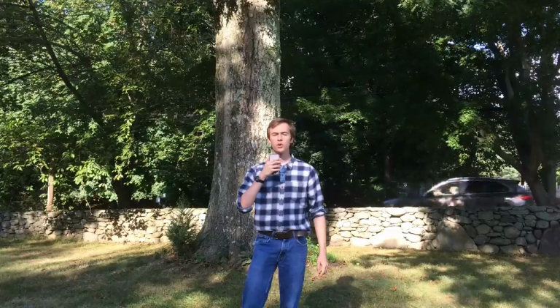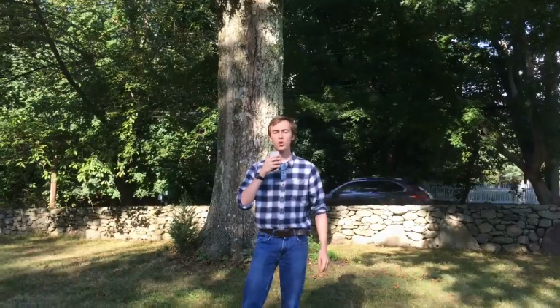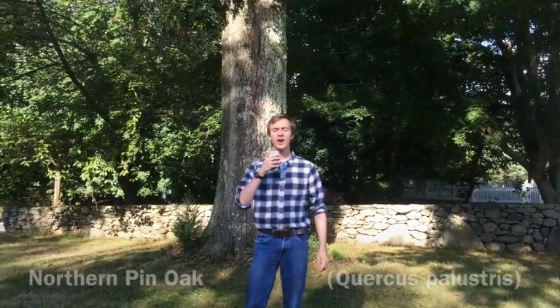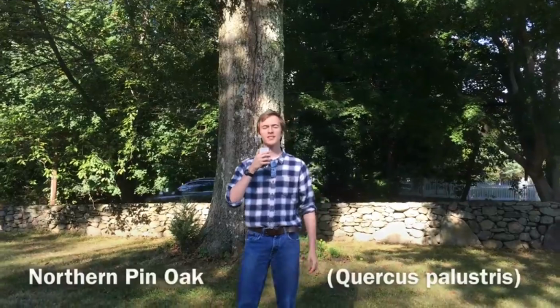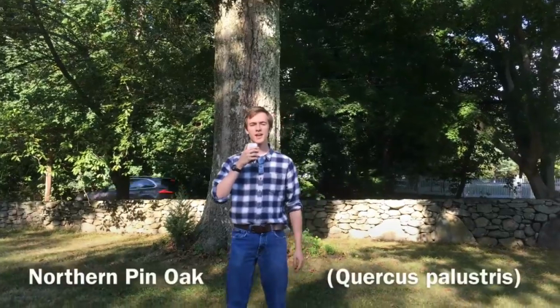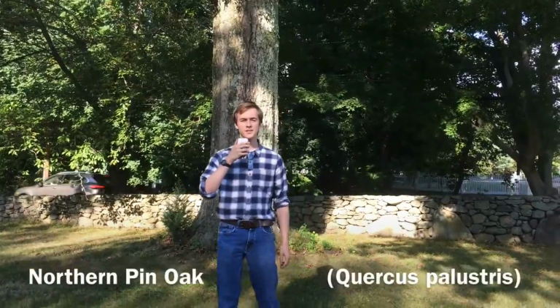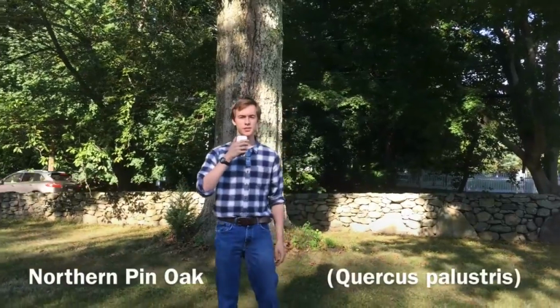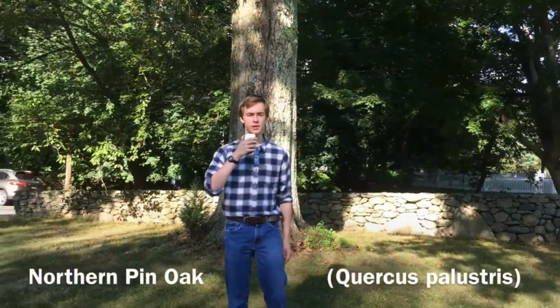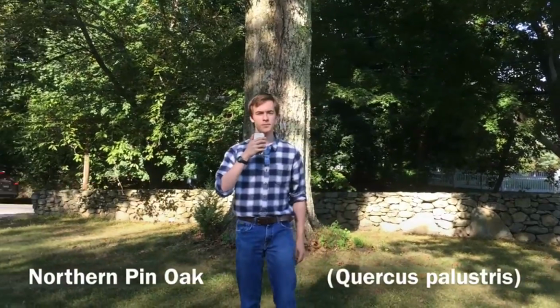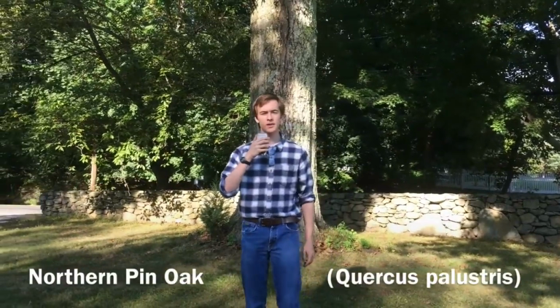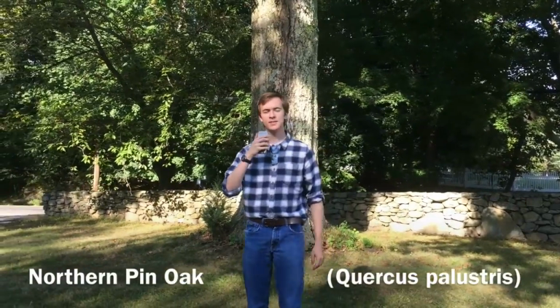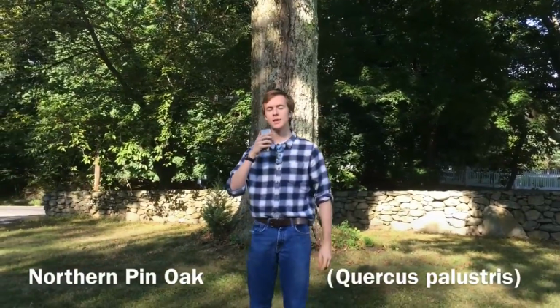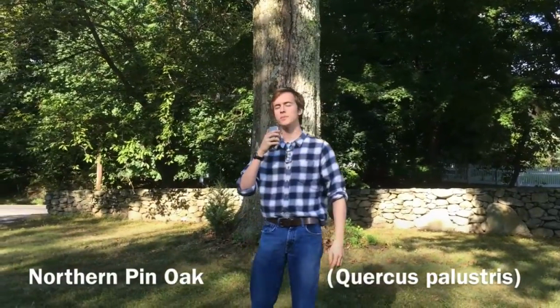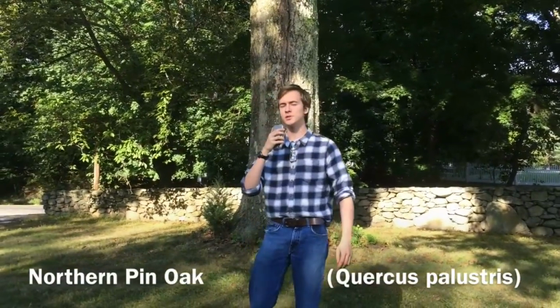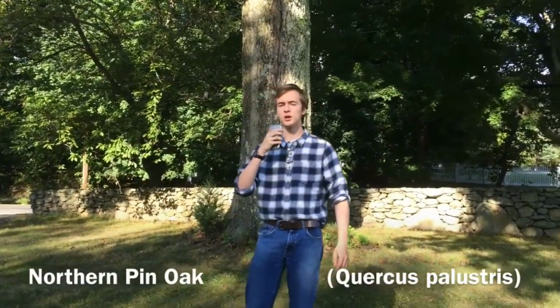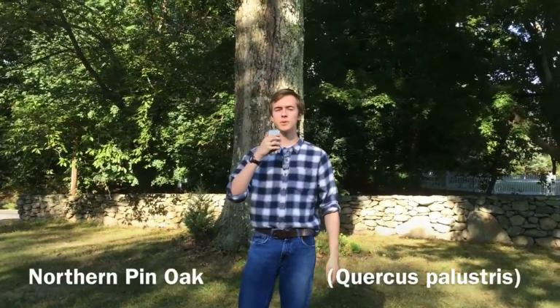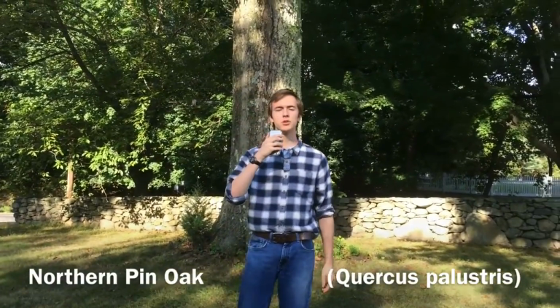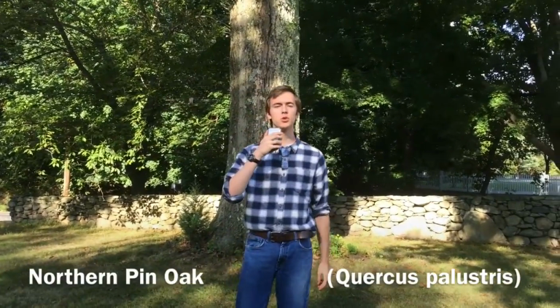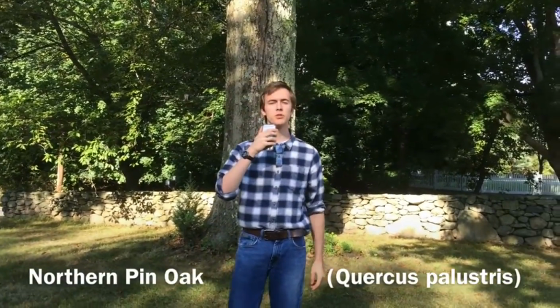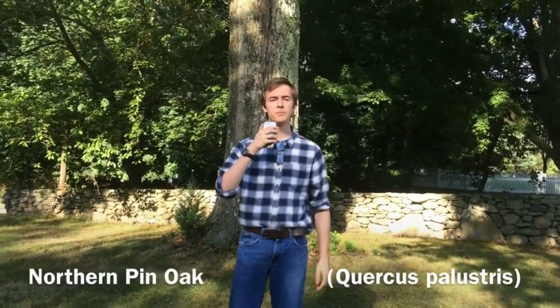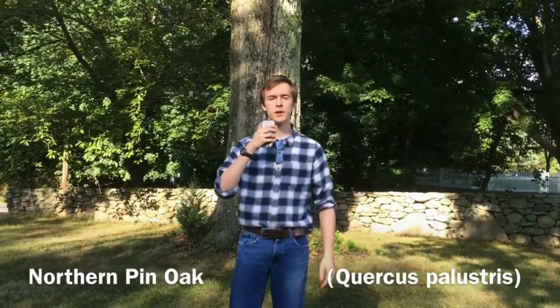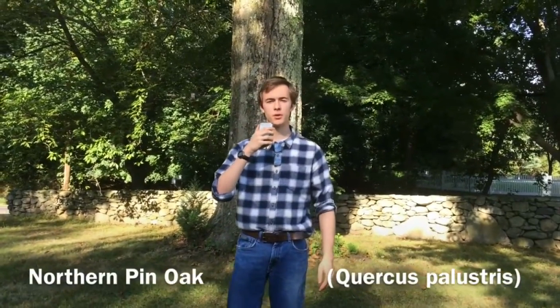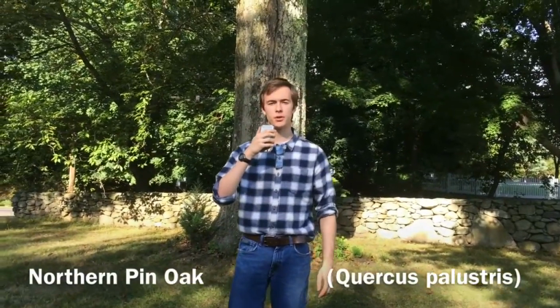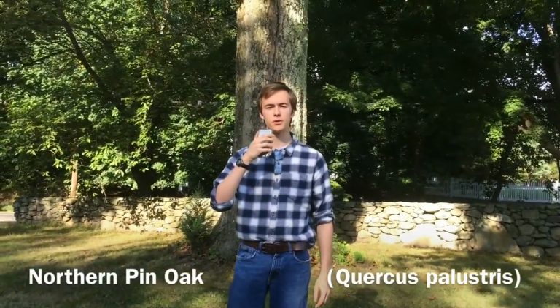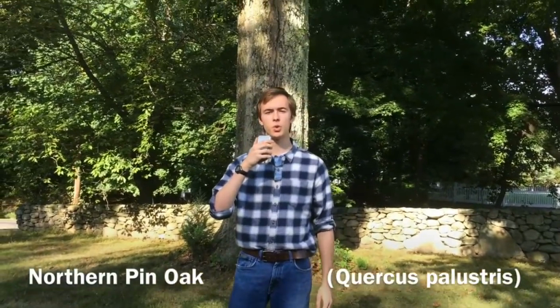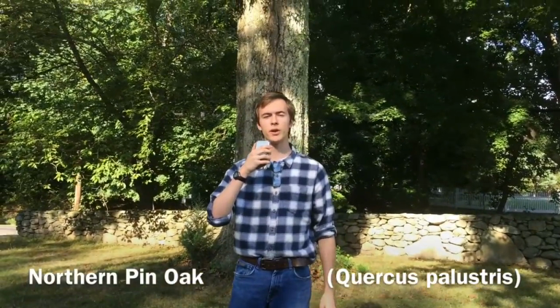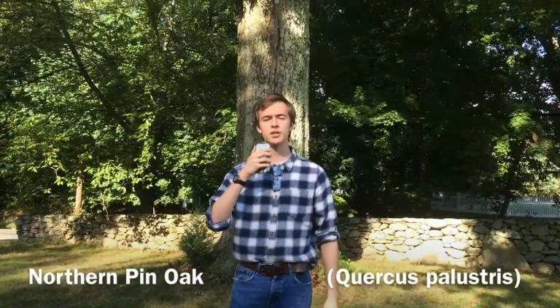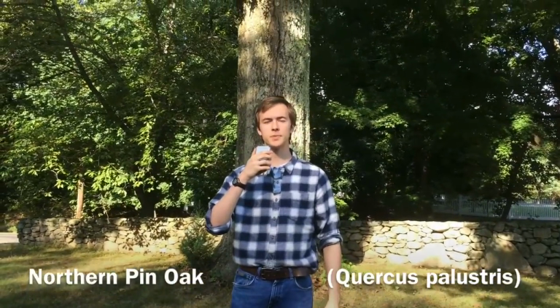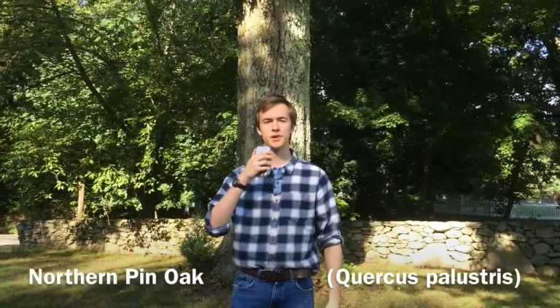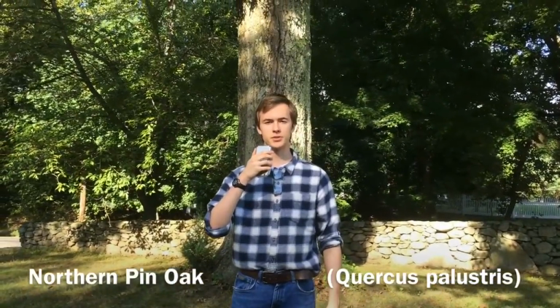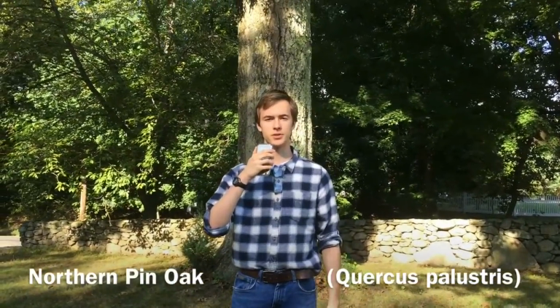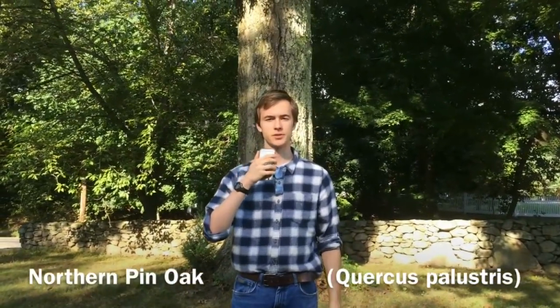Hello, CagScience here, and today we'll be talking about the northern pin oak, Quercus palustris.